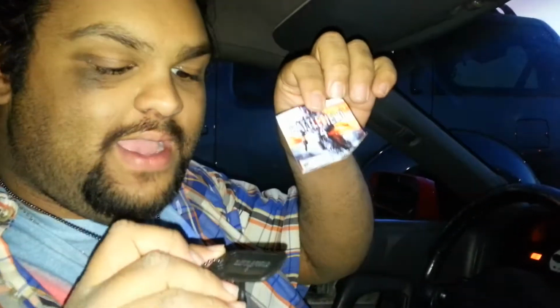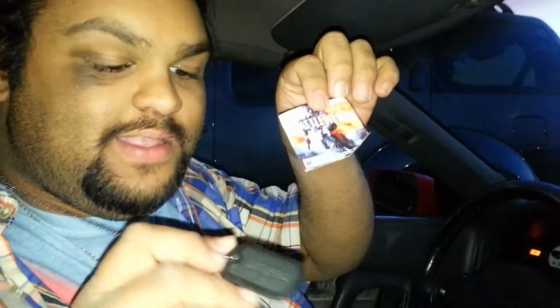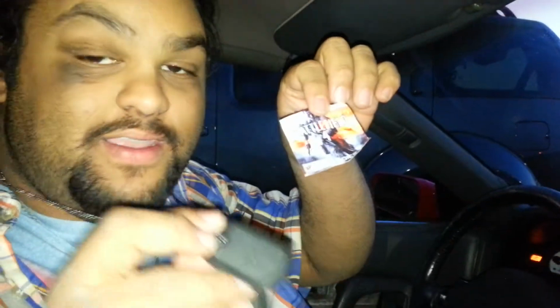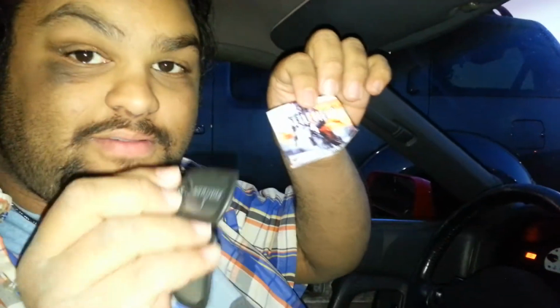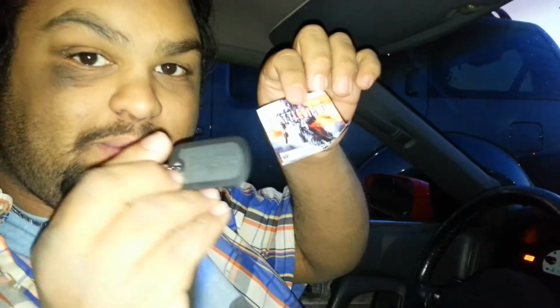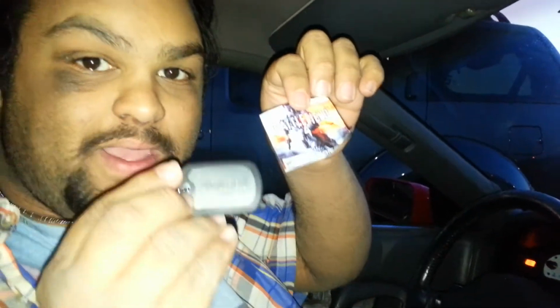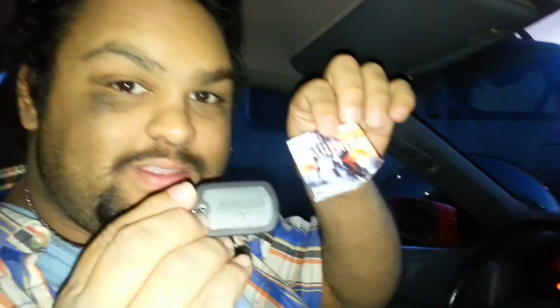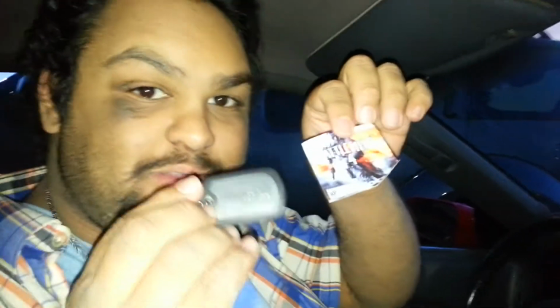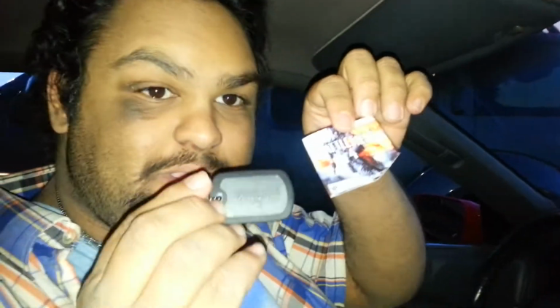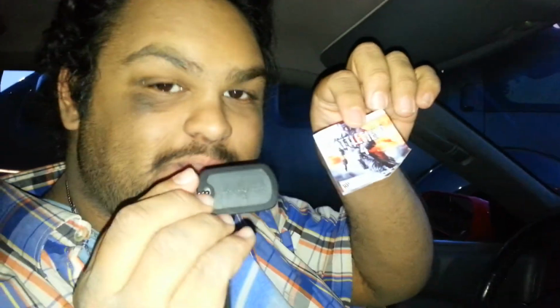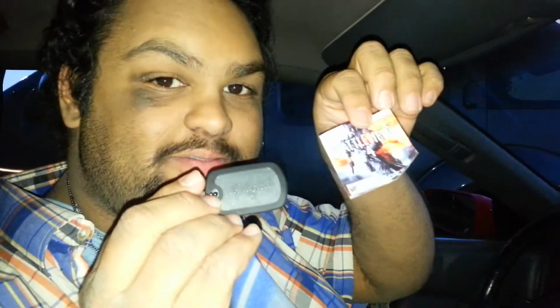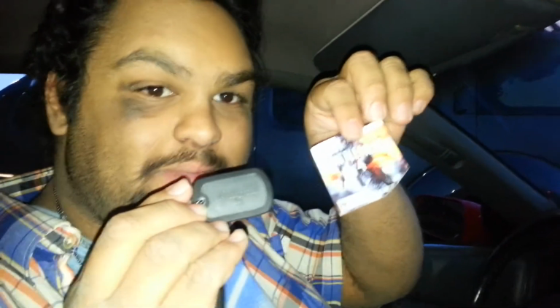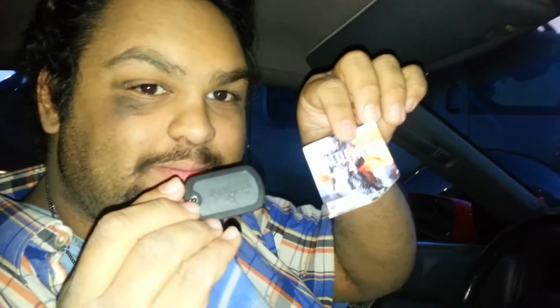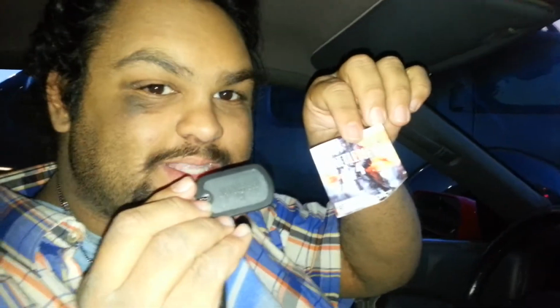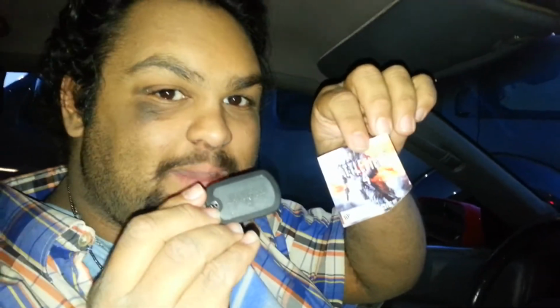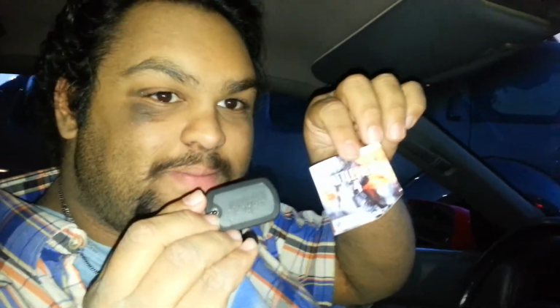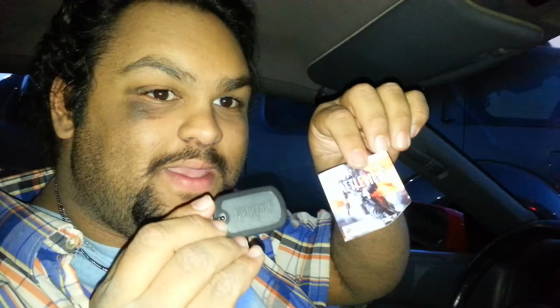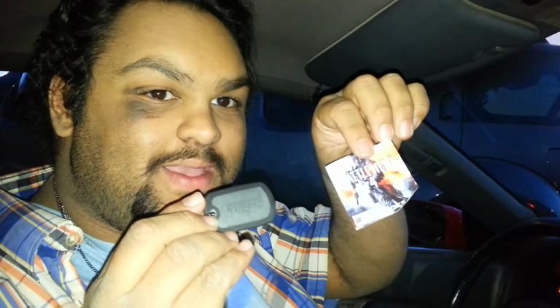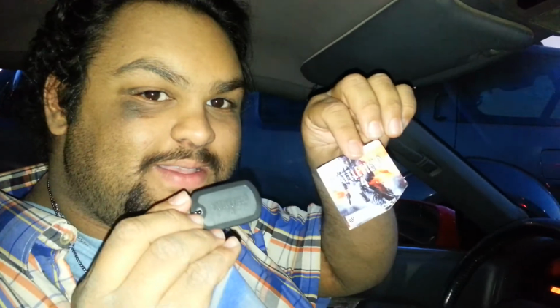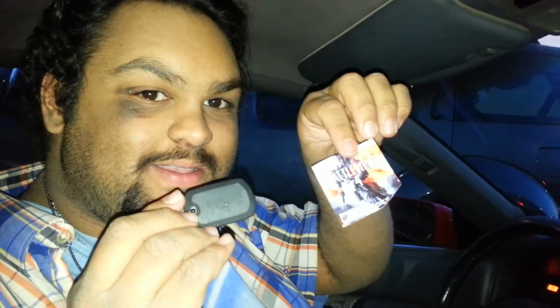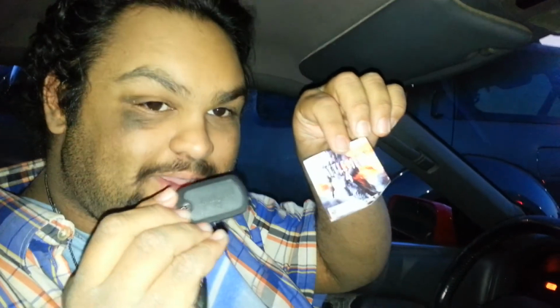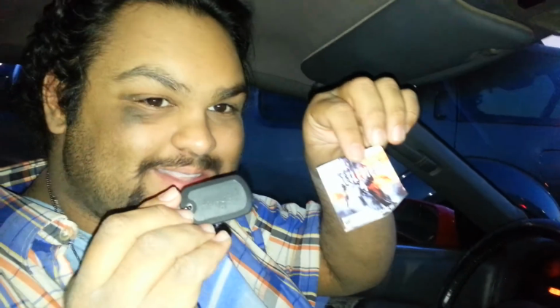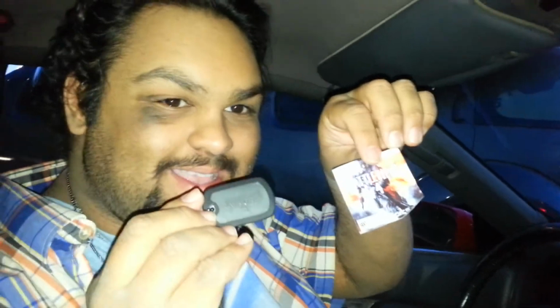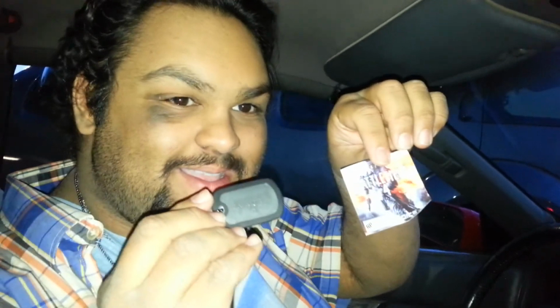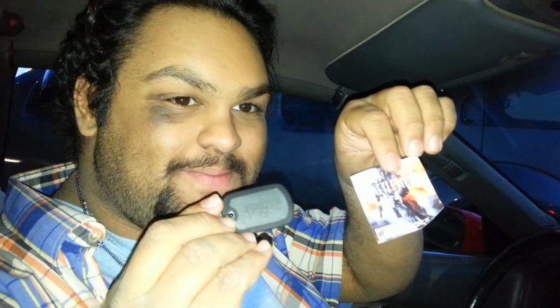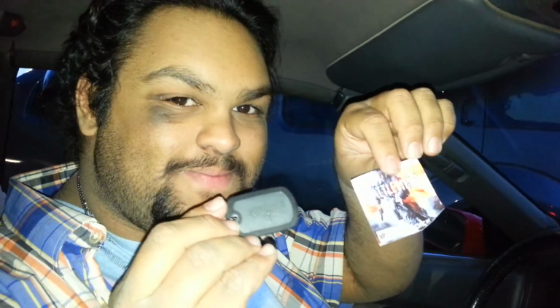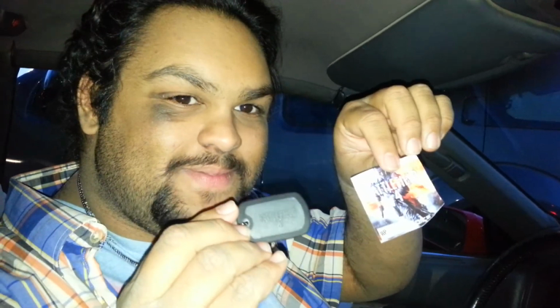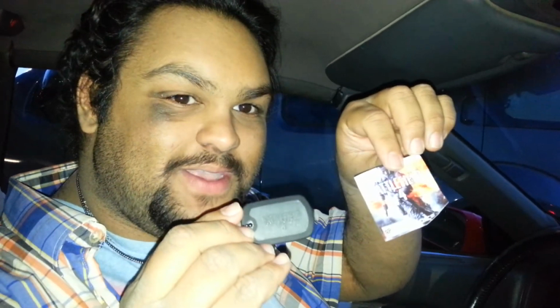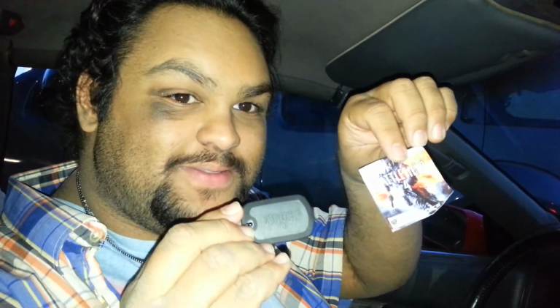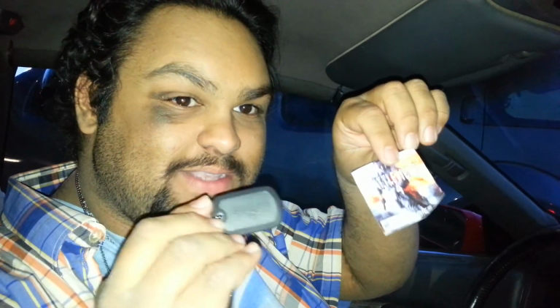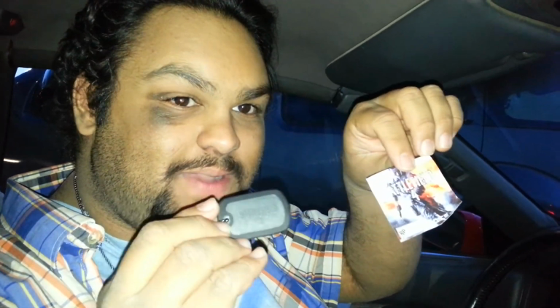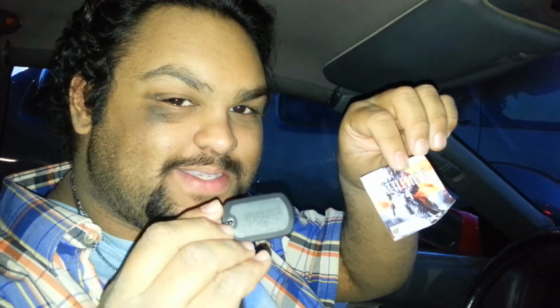I highly recommend you pre-order from GameStop. Go get it today. Thanks for watching.